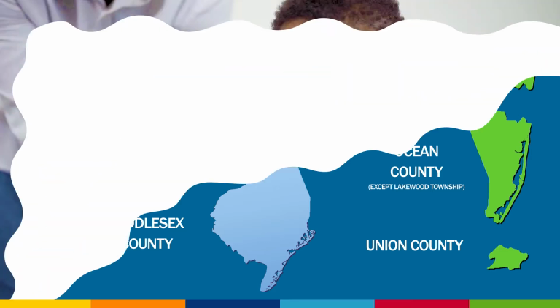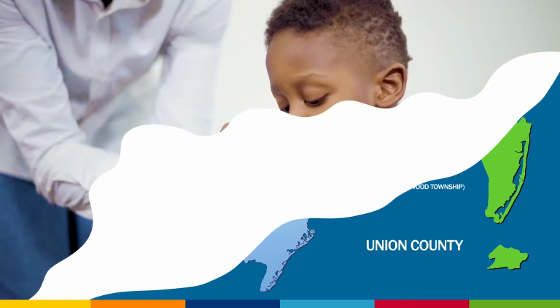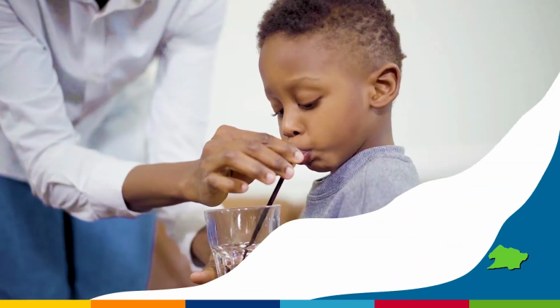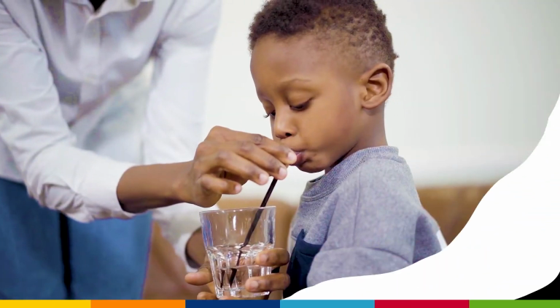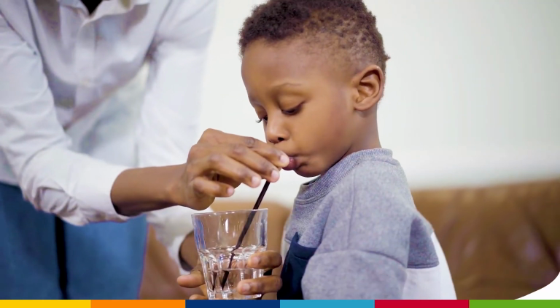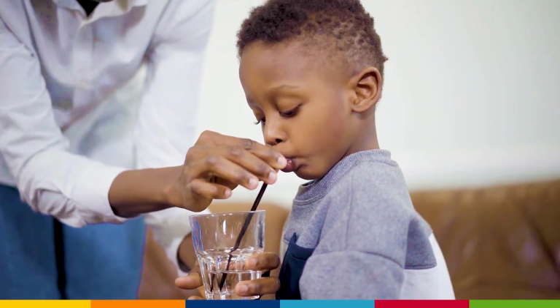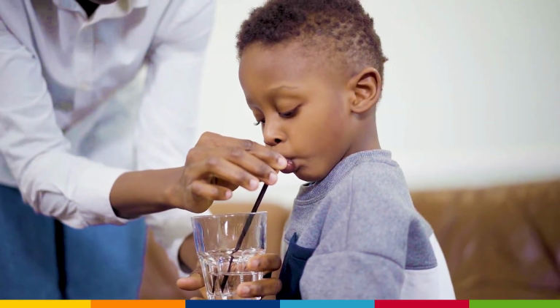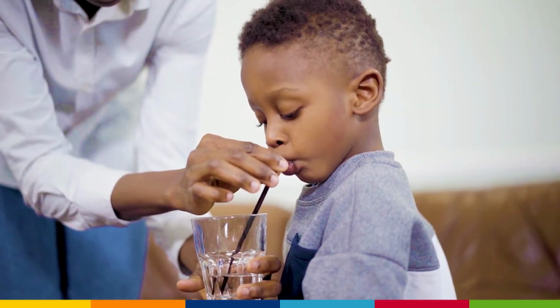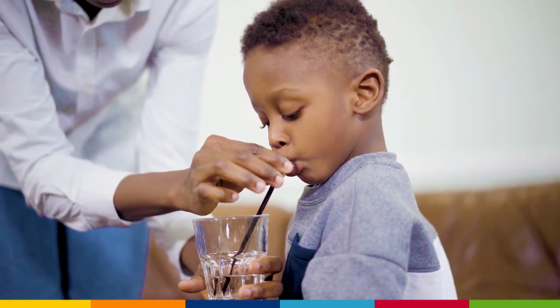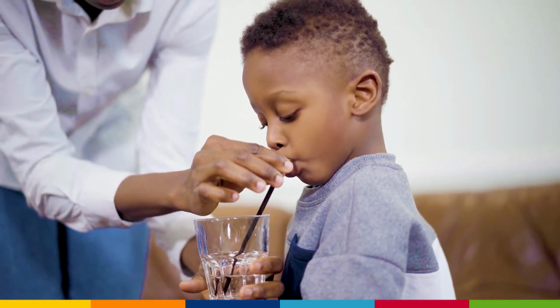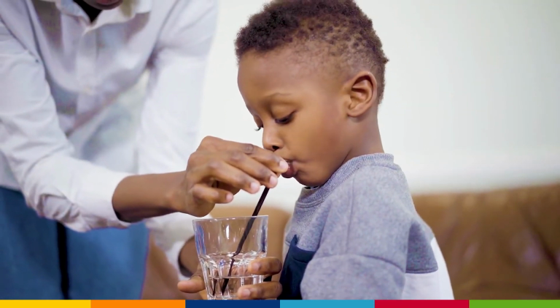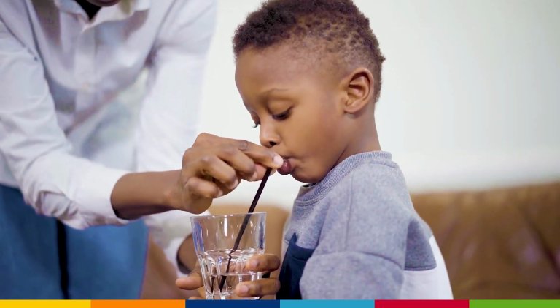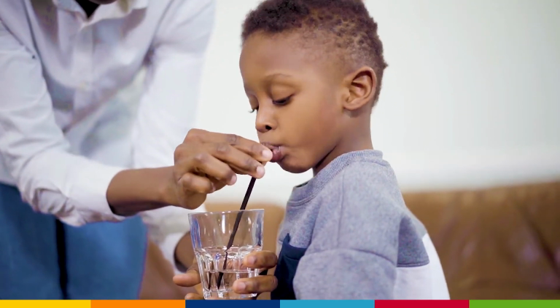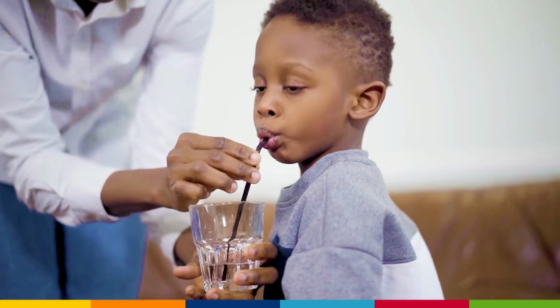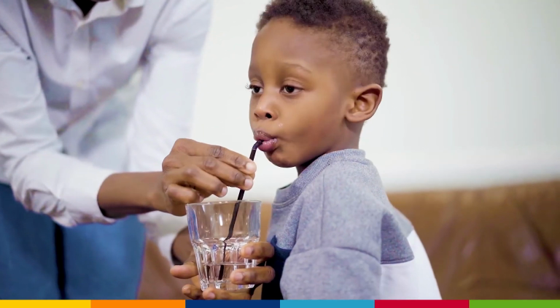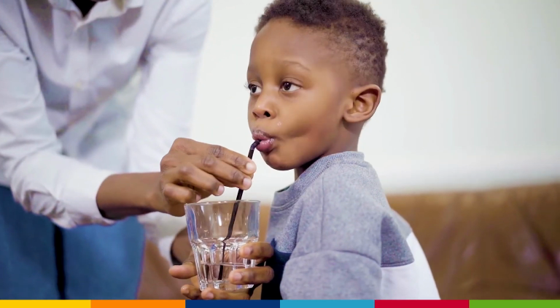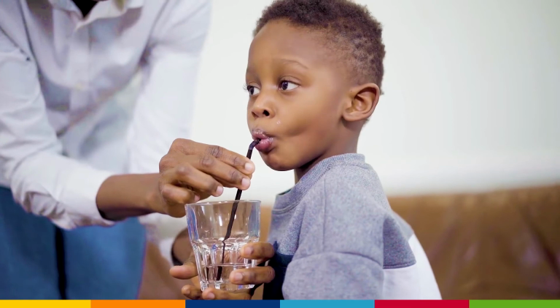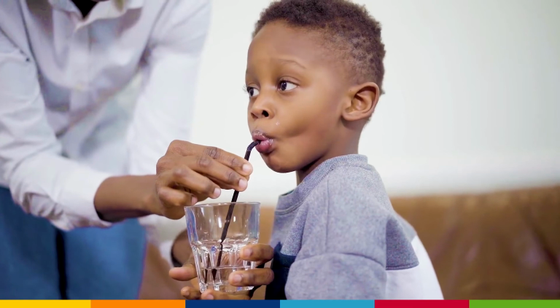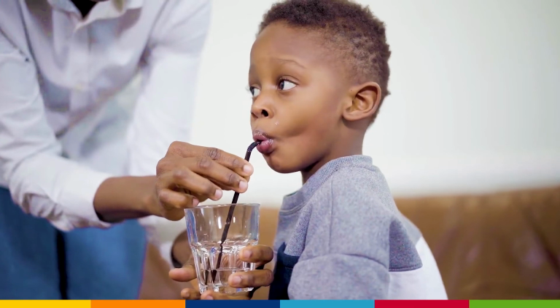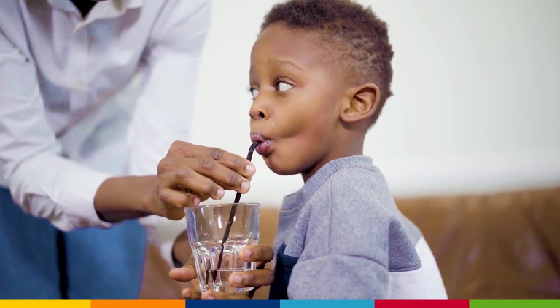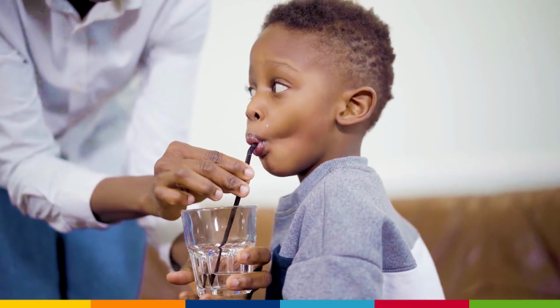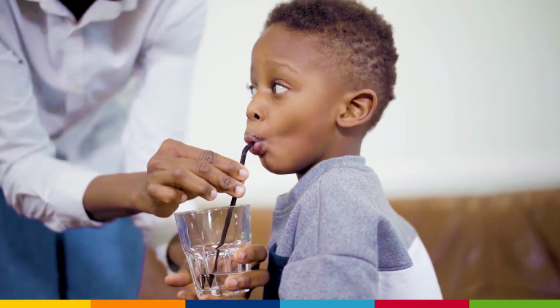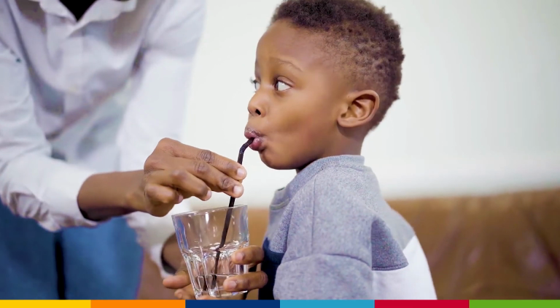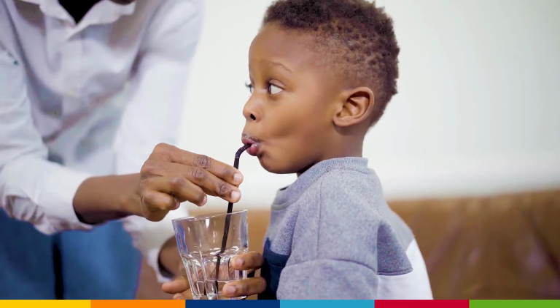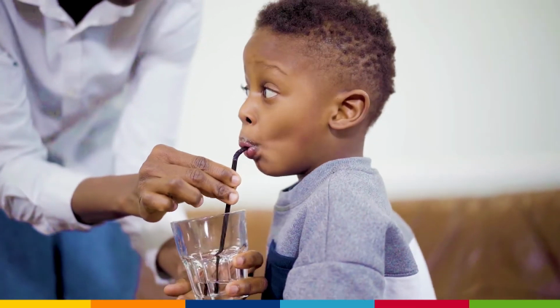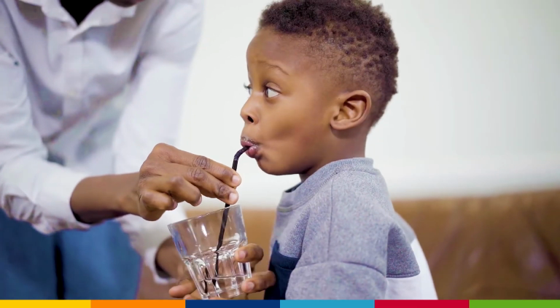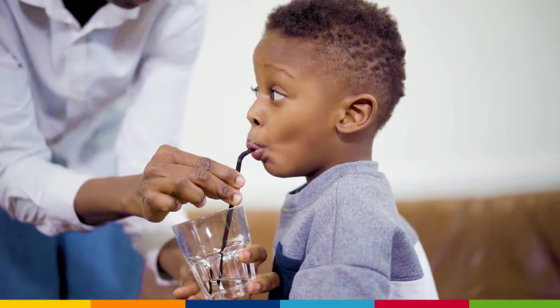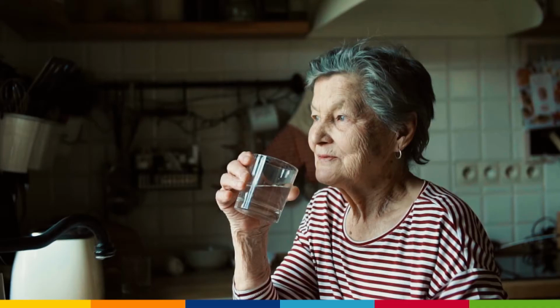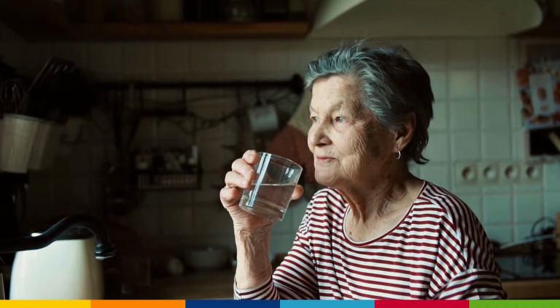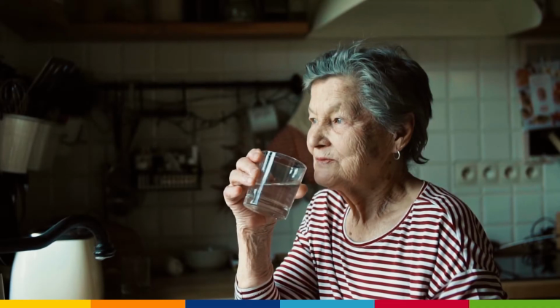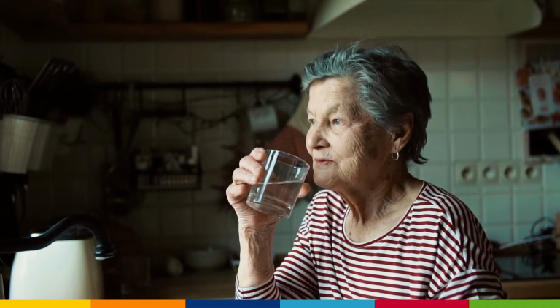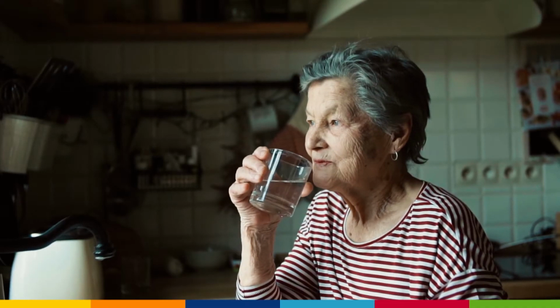While most customers do not notice any difference in their water, some might notice that the taste and odor of chlorine is reduced.